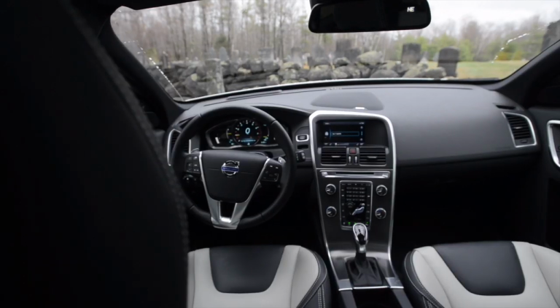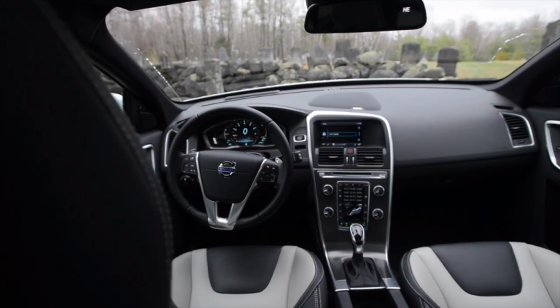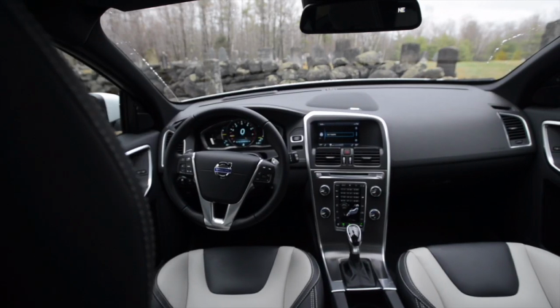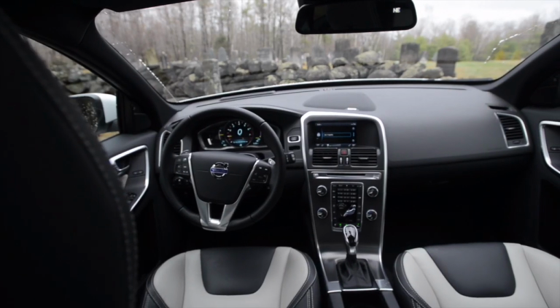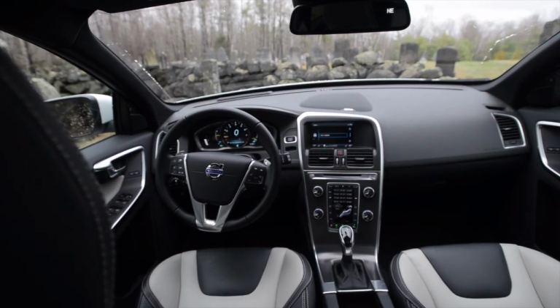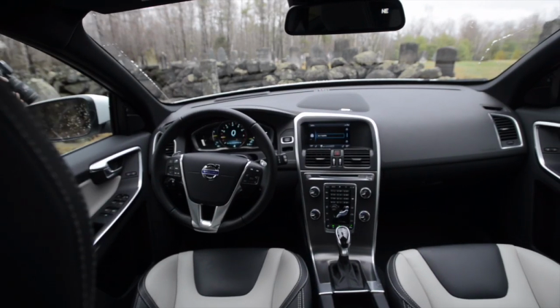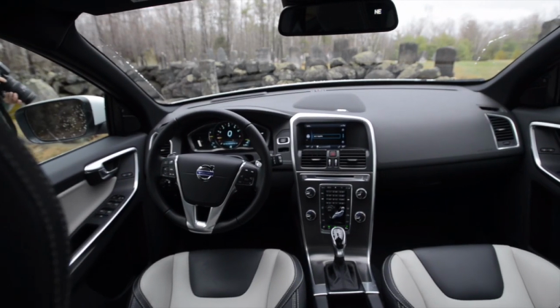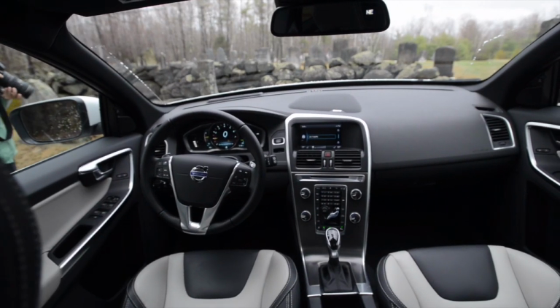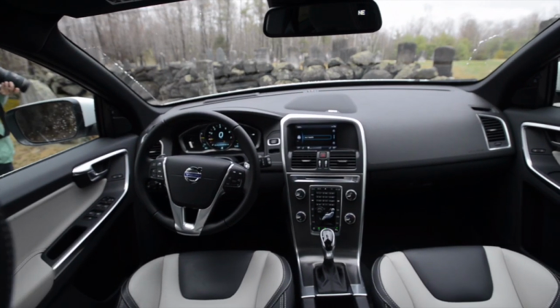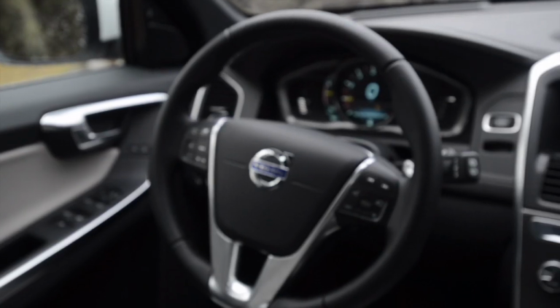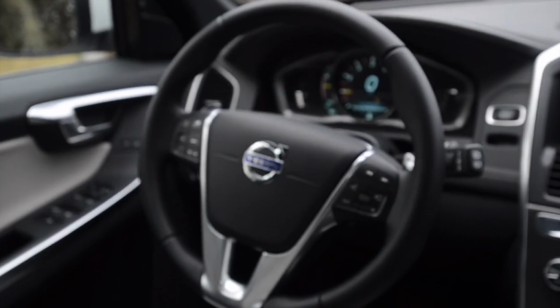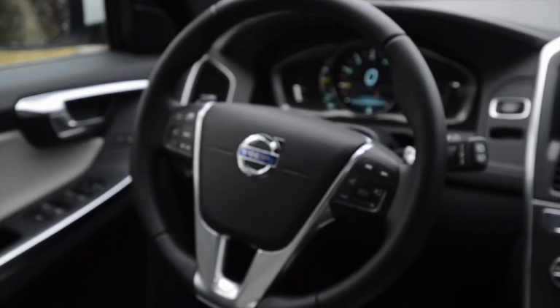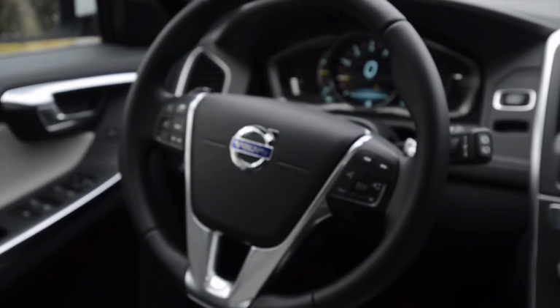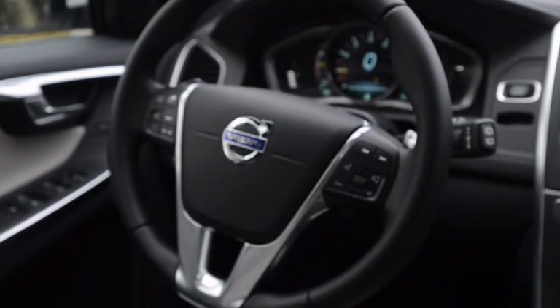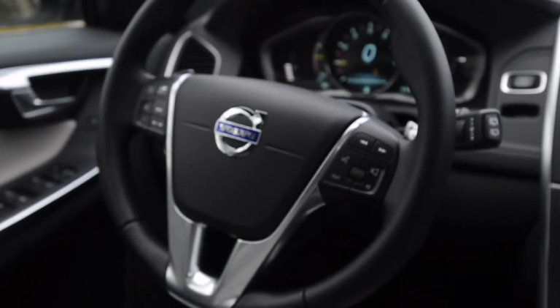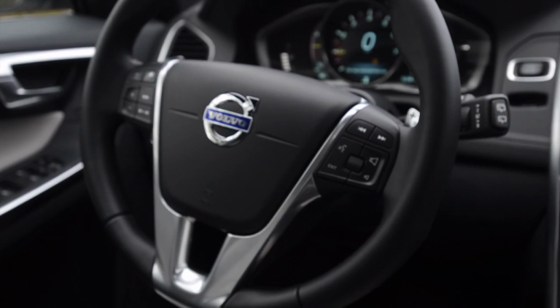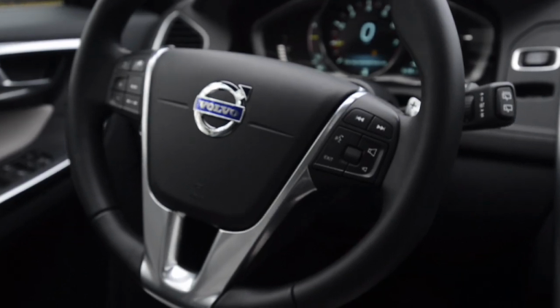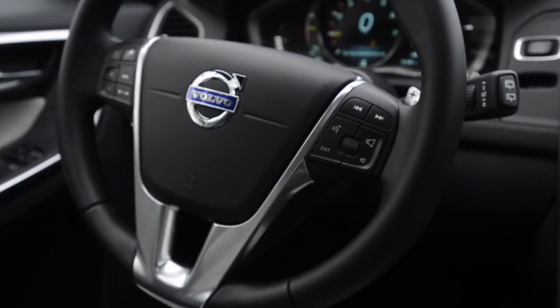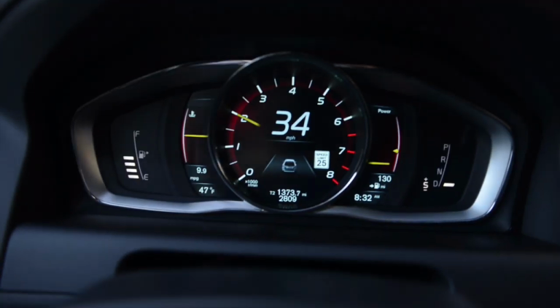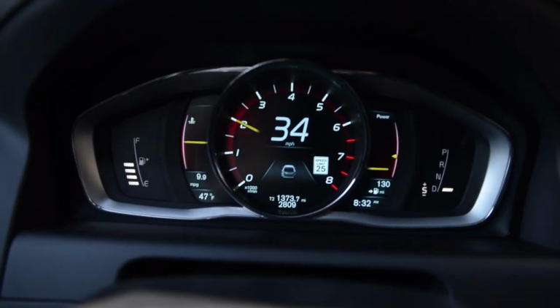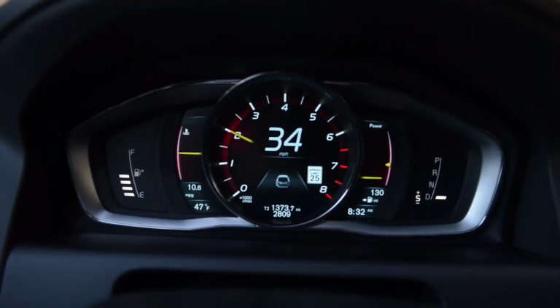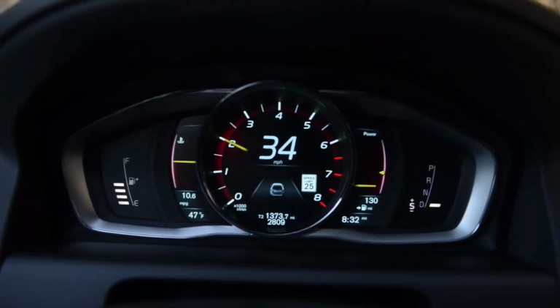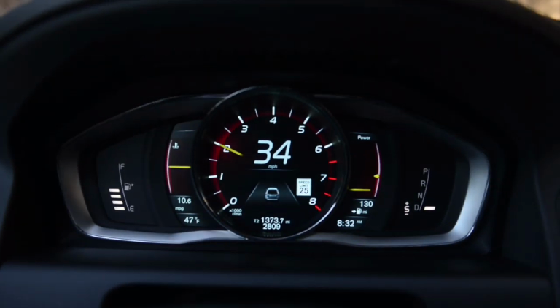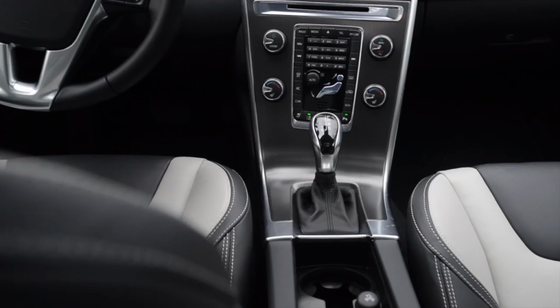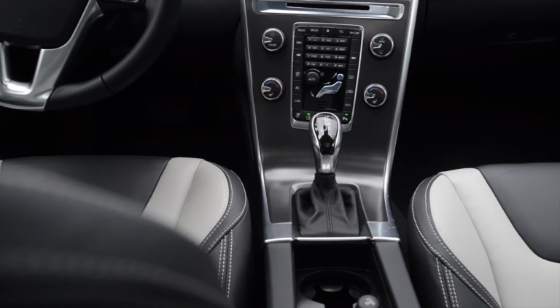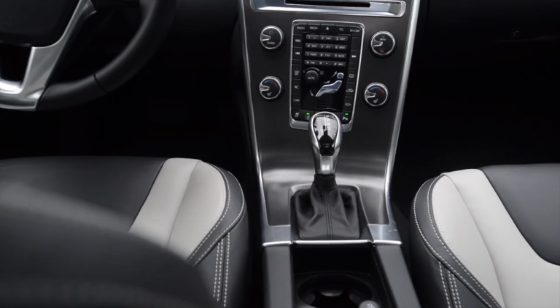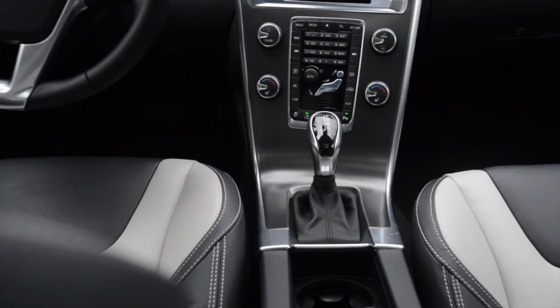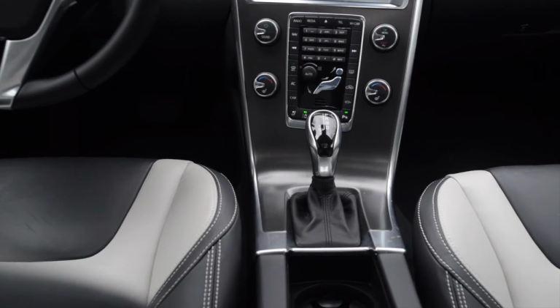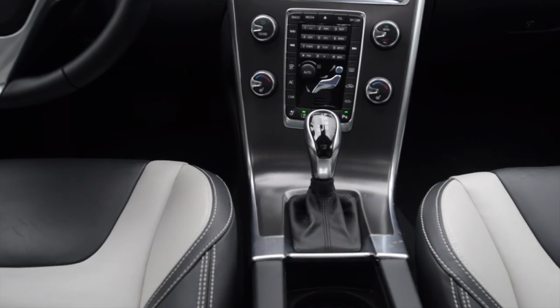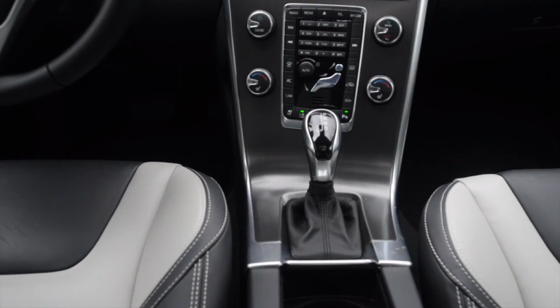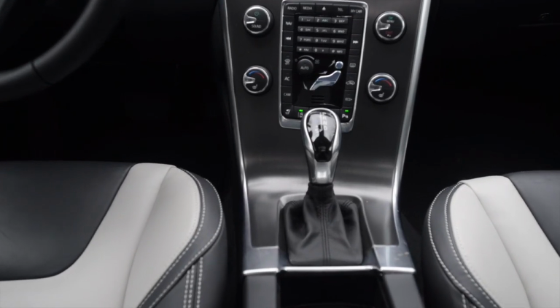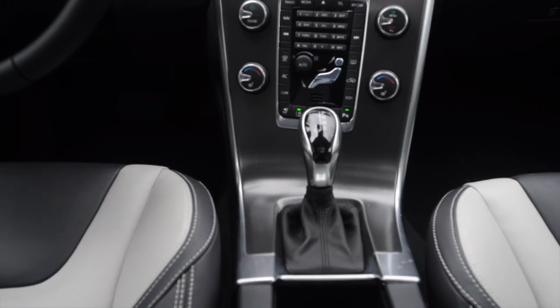Maybe it's the incredibly comfortable leather seats, the way the austere interior is set up with well-placed controls and a leather-wrapped steering wheel.